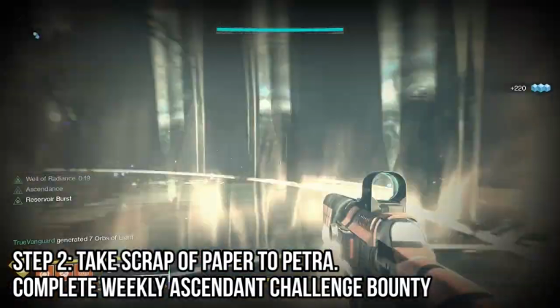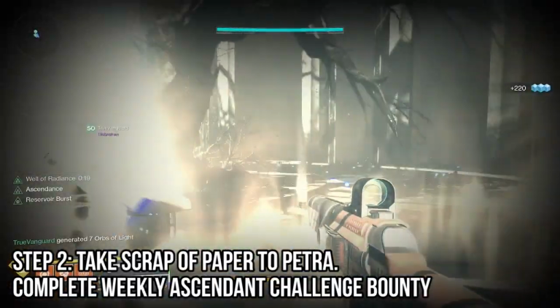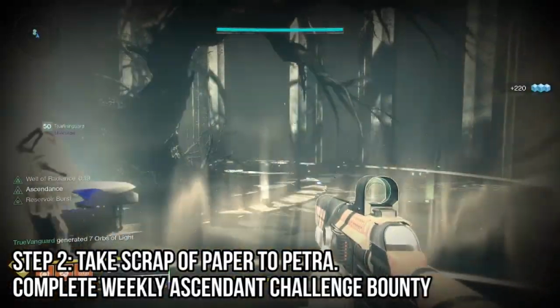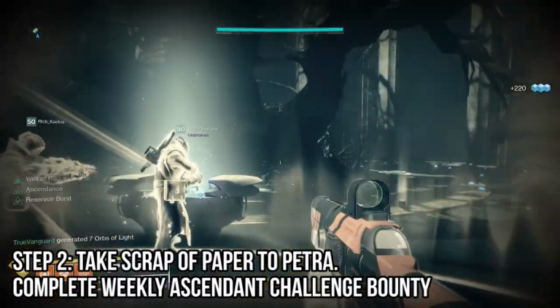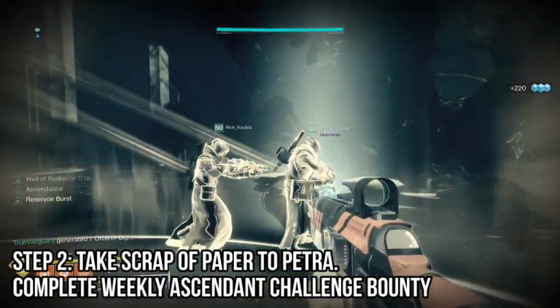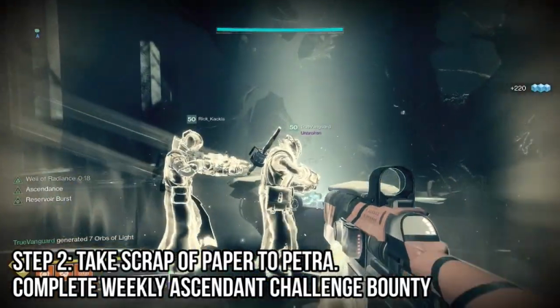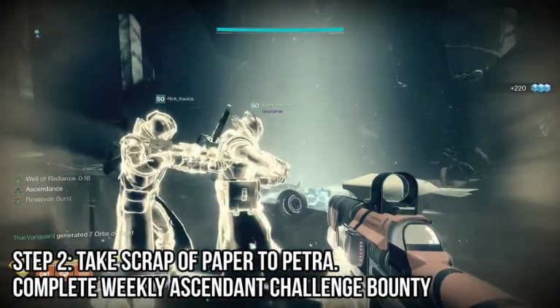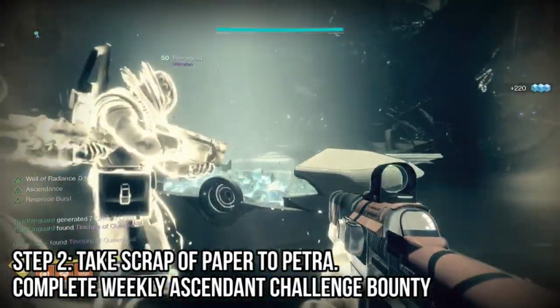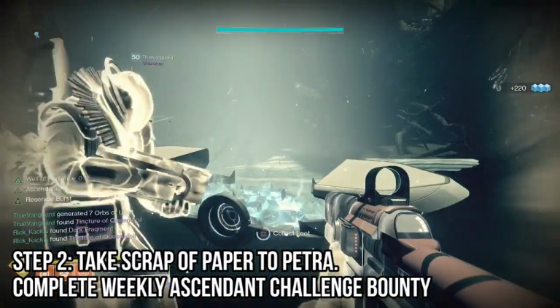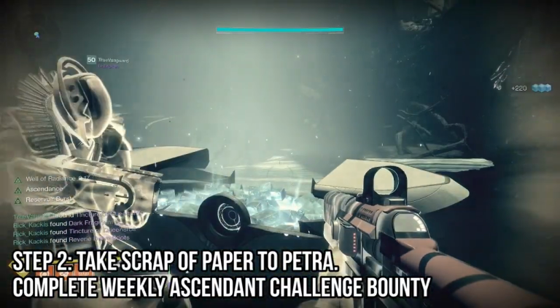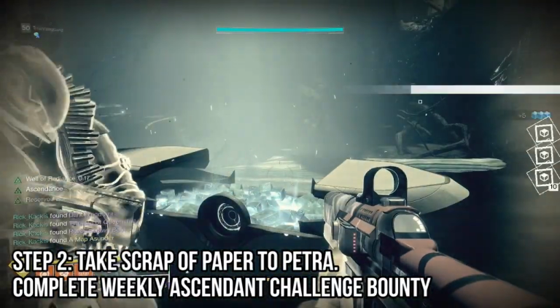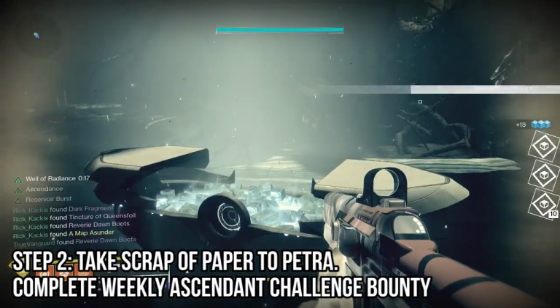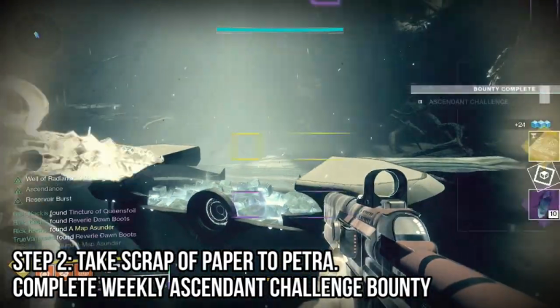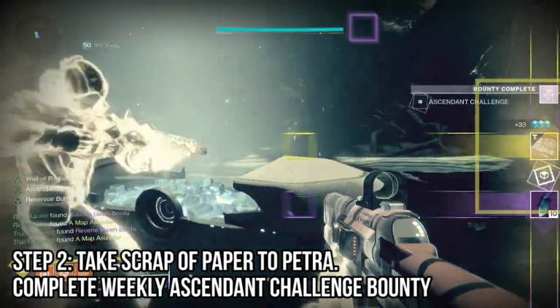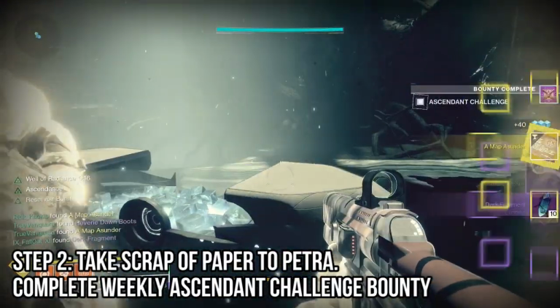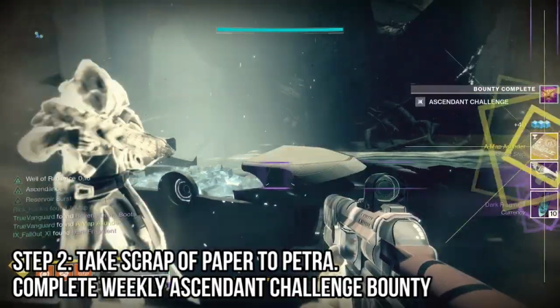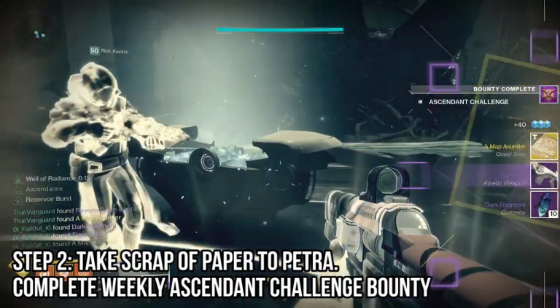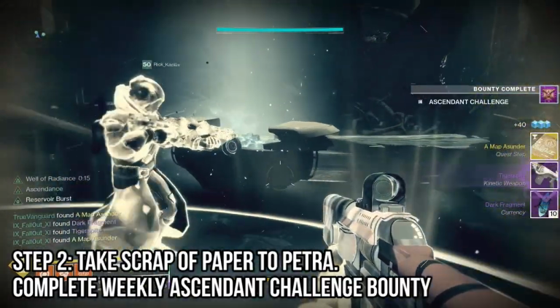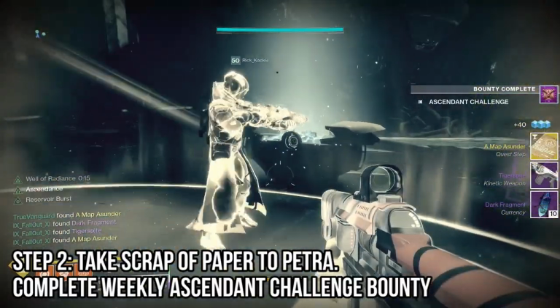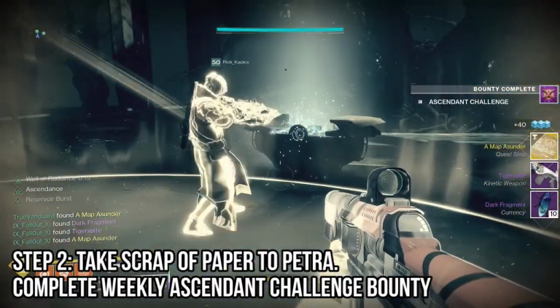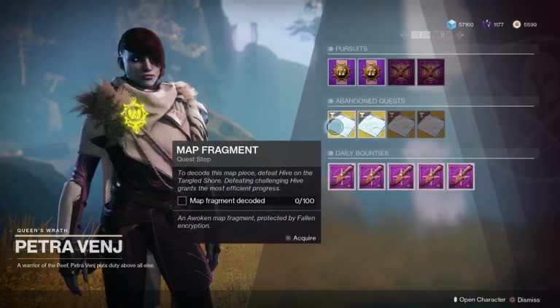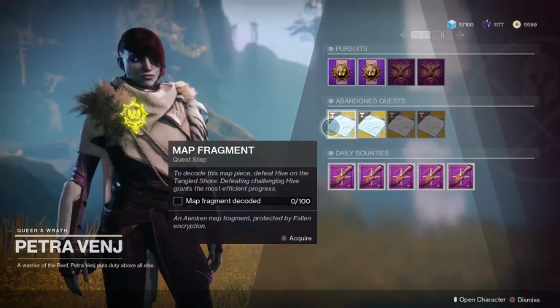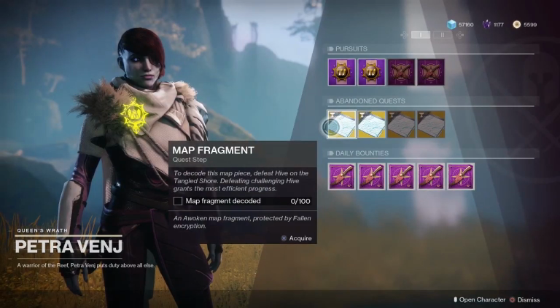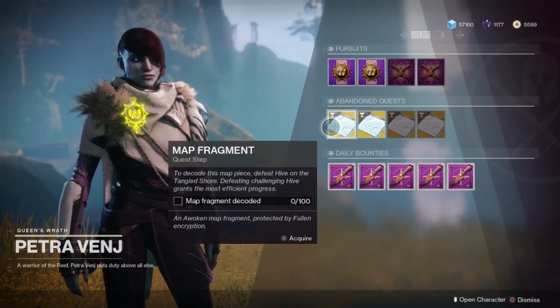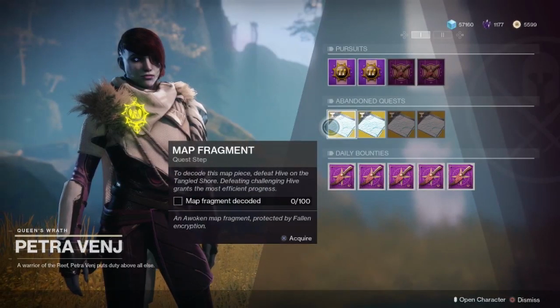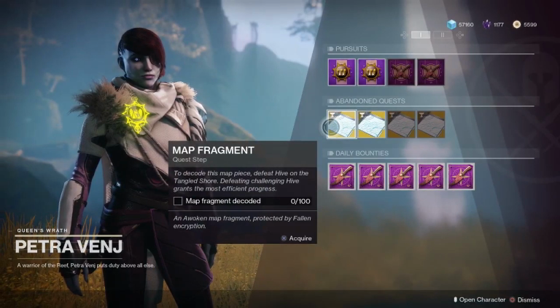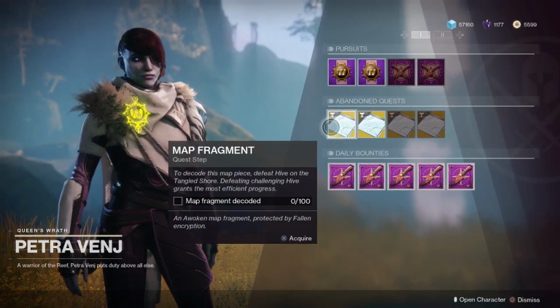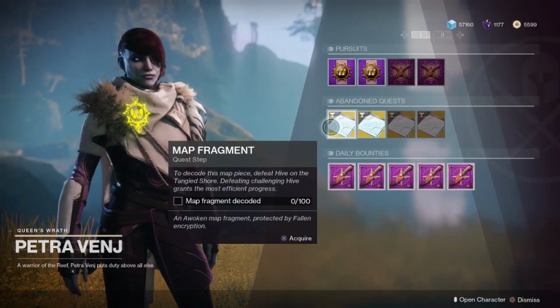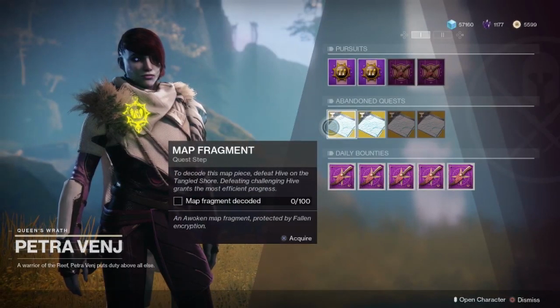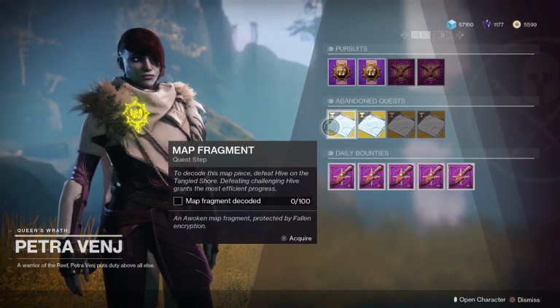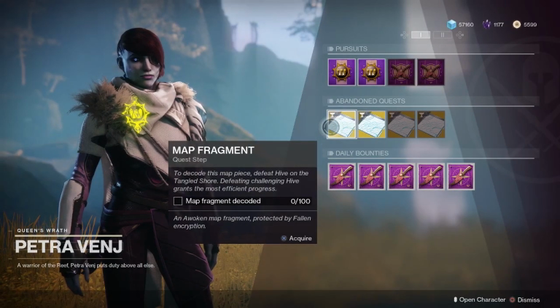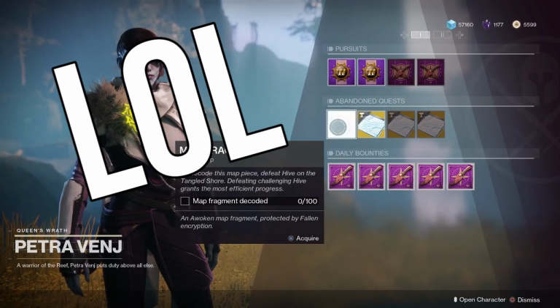Complete a weekly Ascendant challenge in the Dreaming City. Now track down four pieces of a map. You can currently just pick them up from Petra because of a bug — lol.